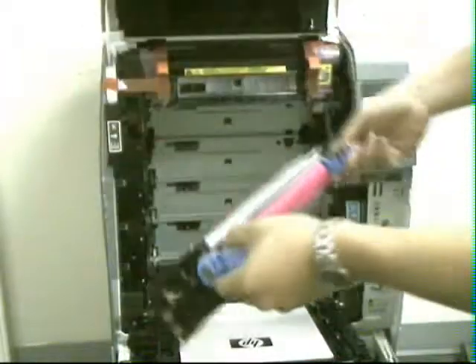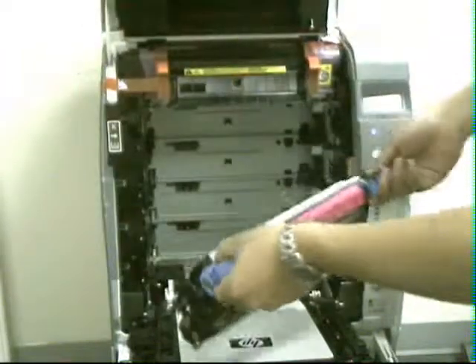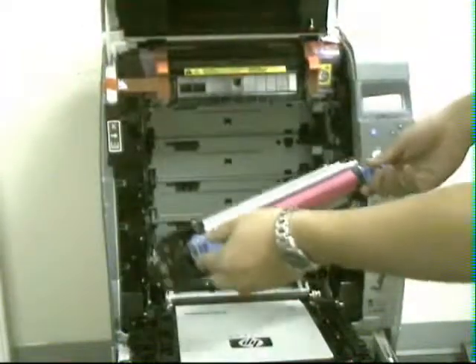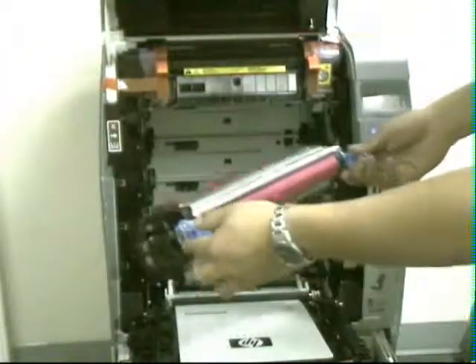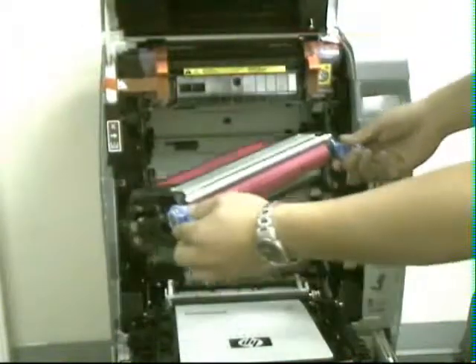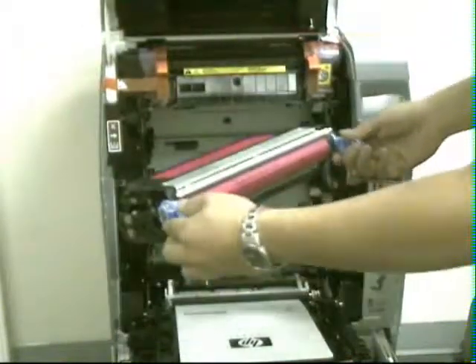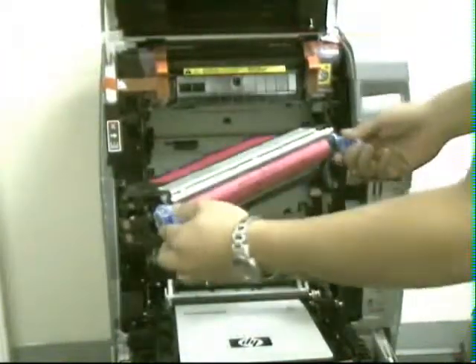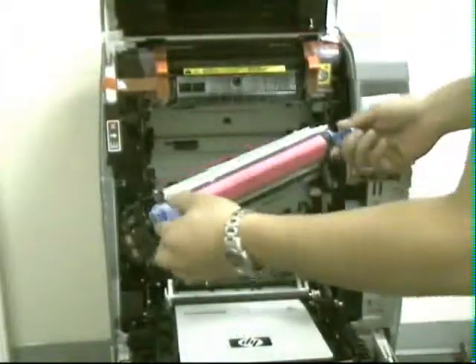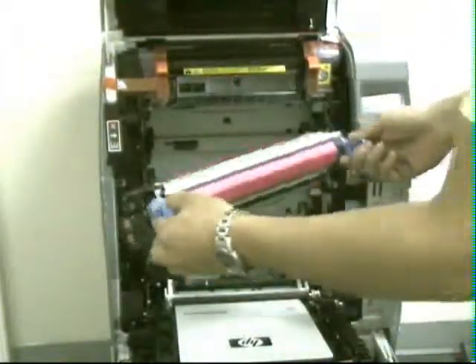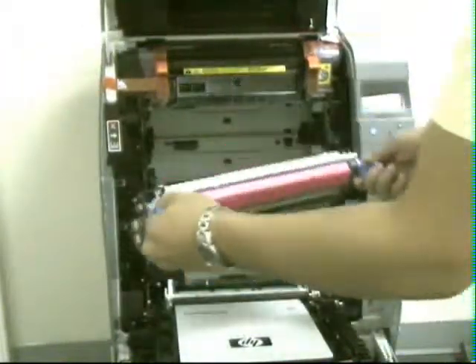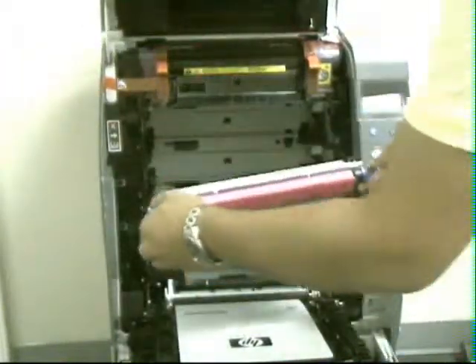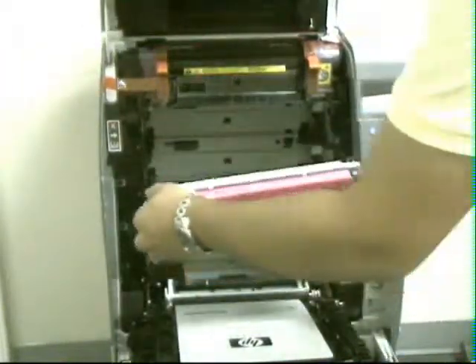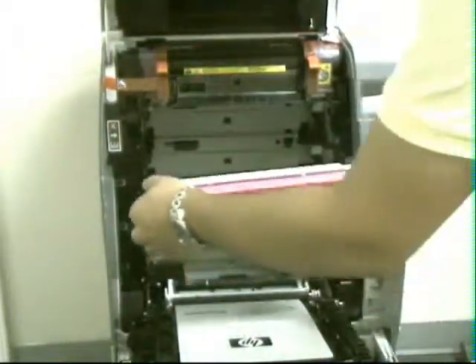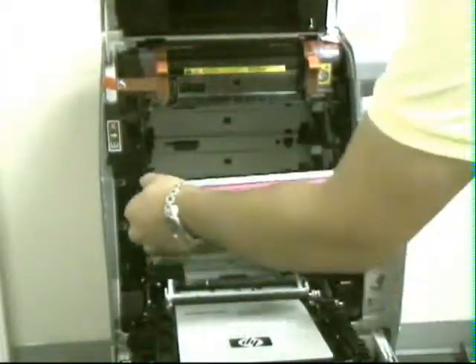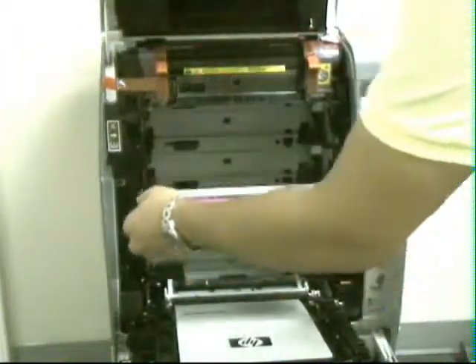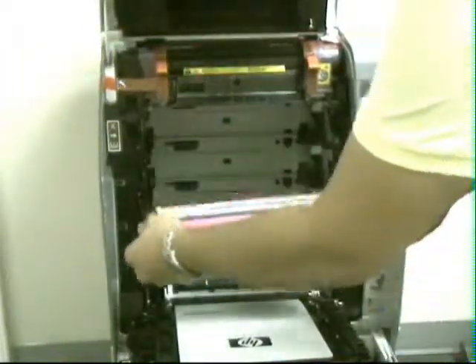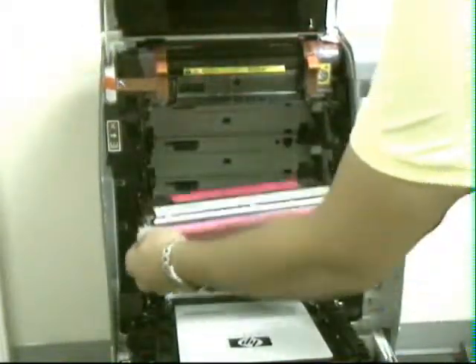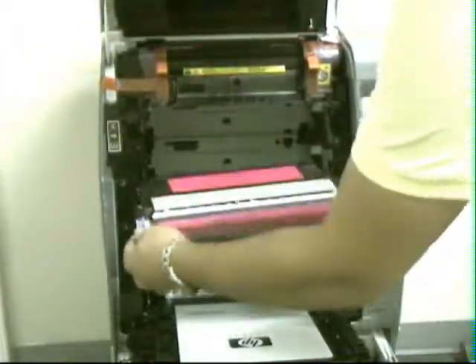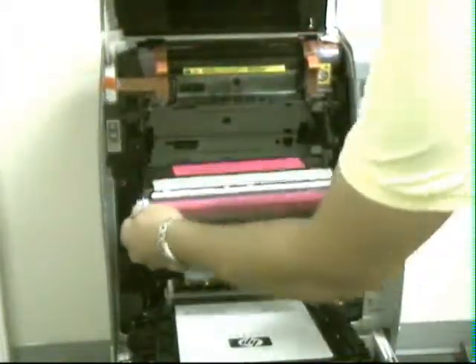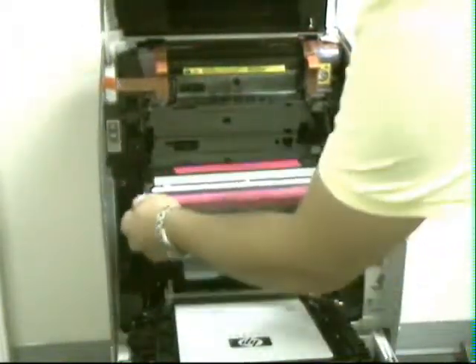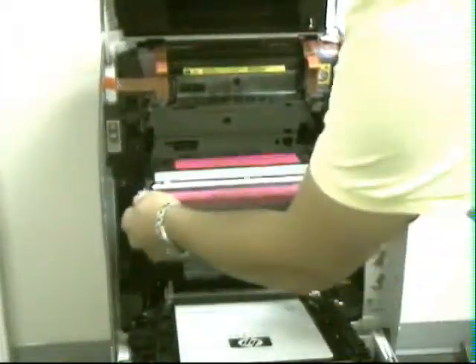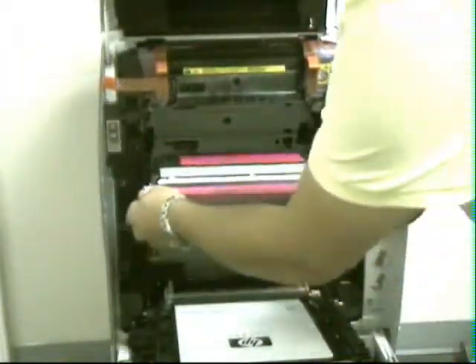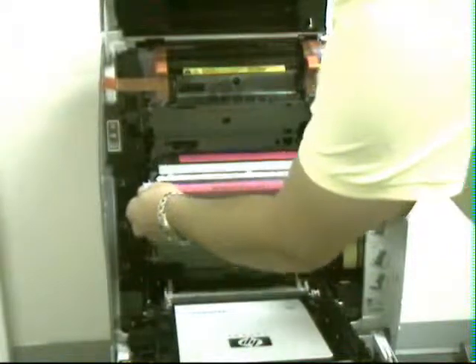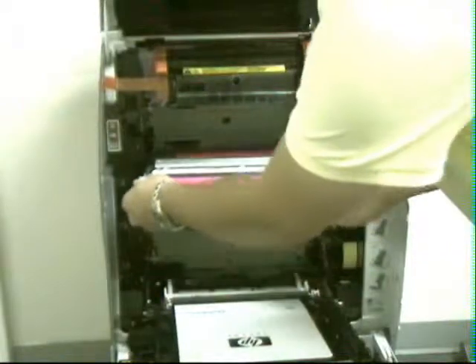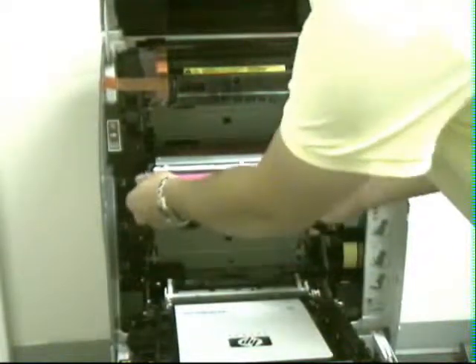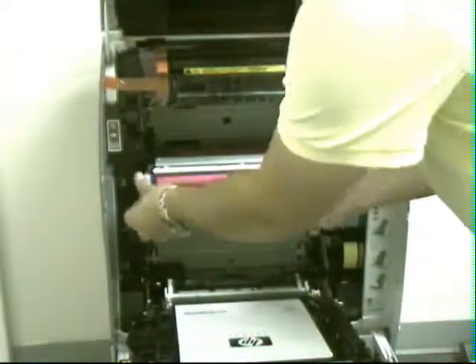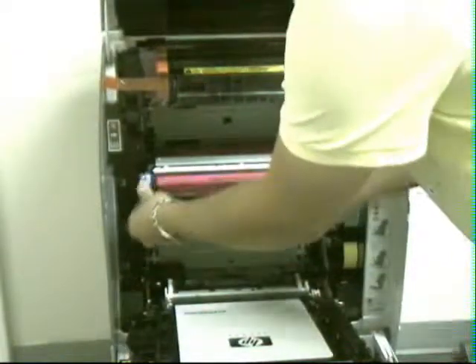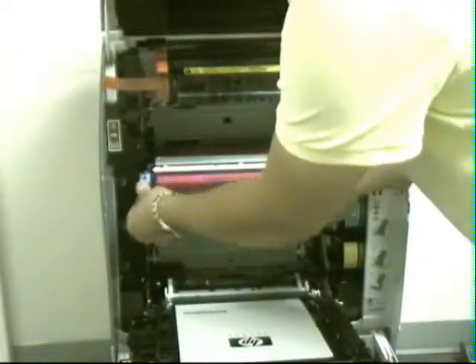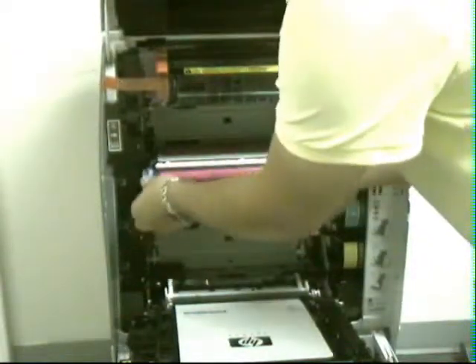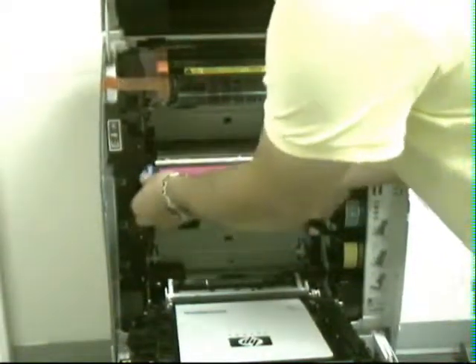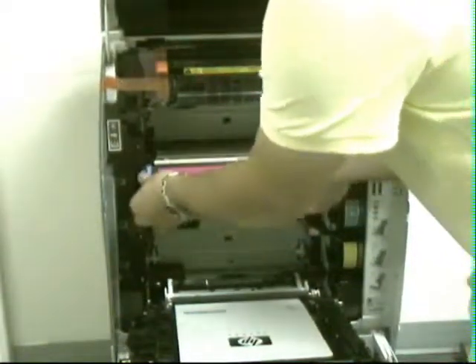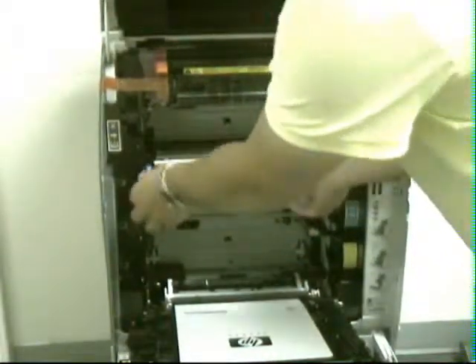You grab your toners through the handles on the side and insert them like so.